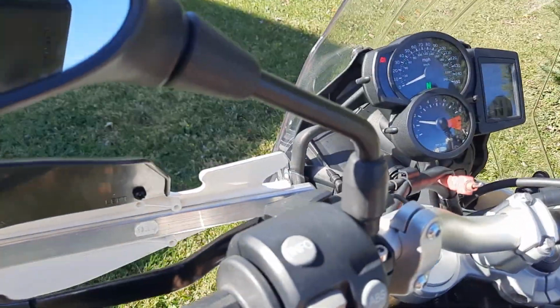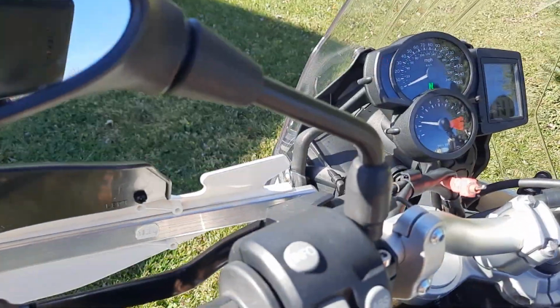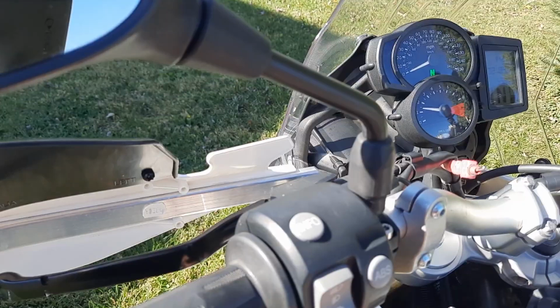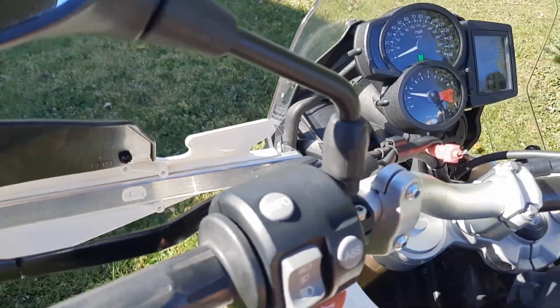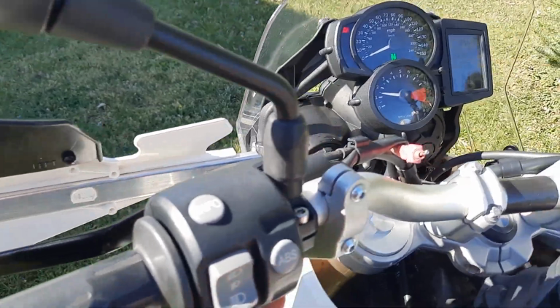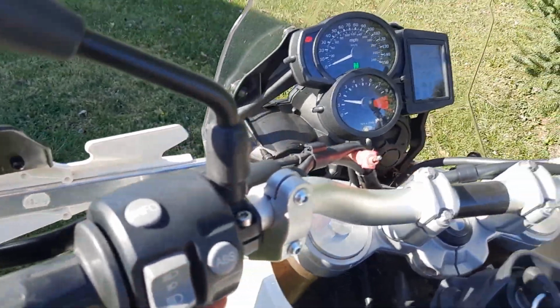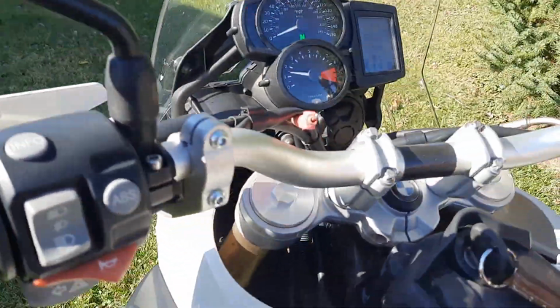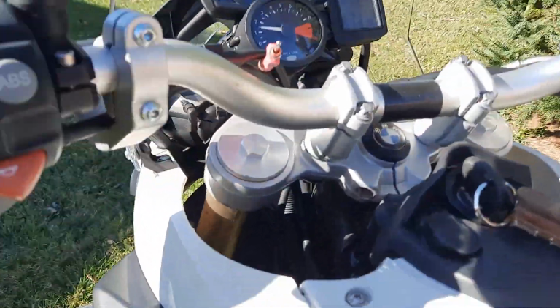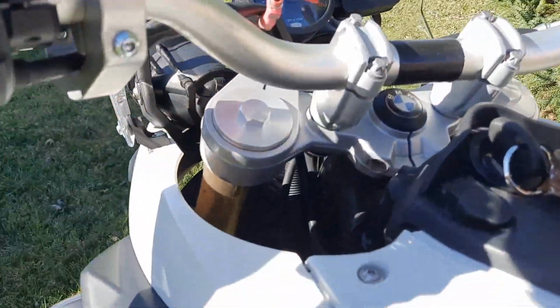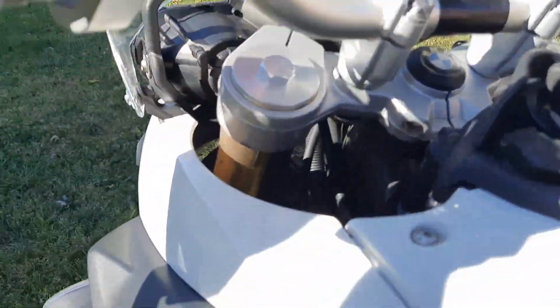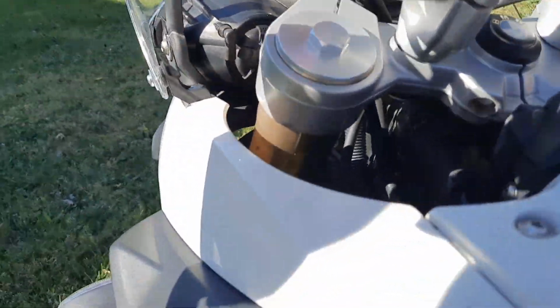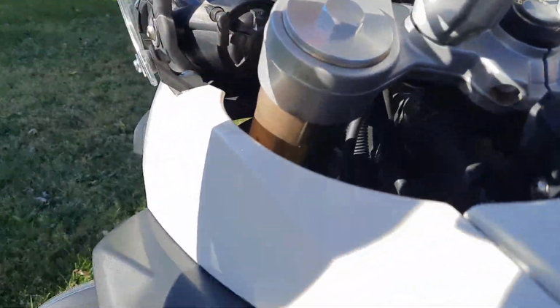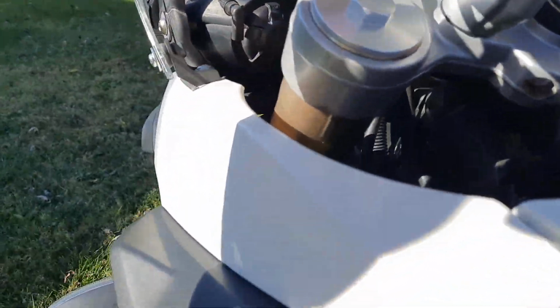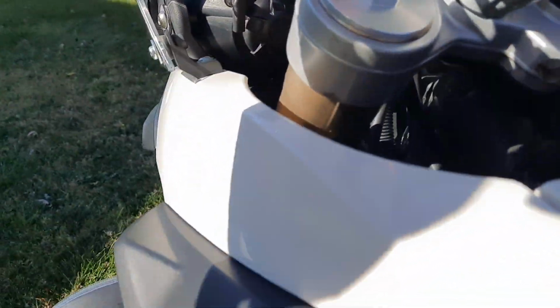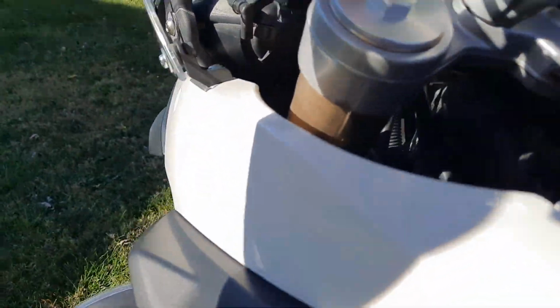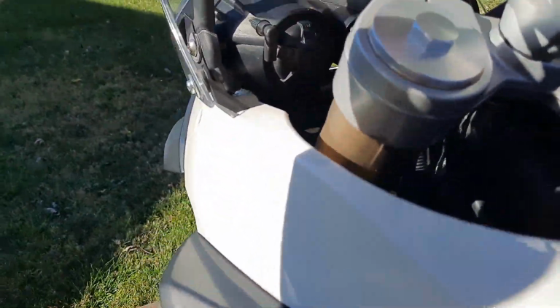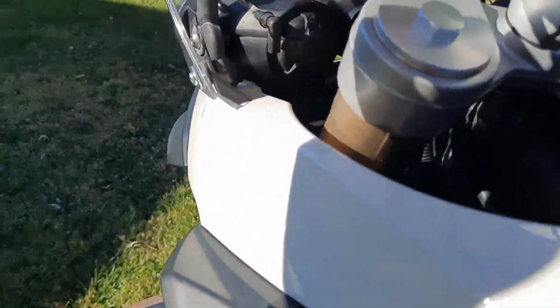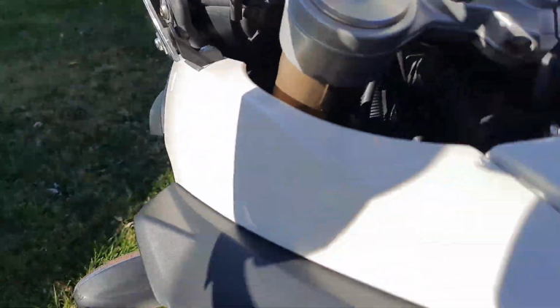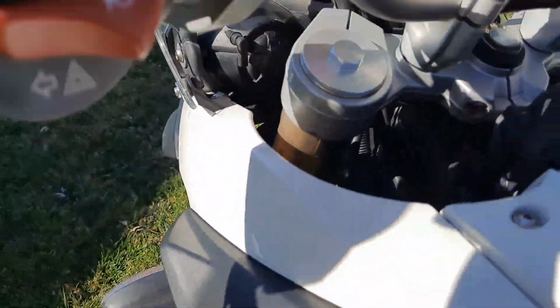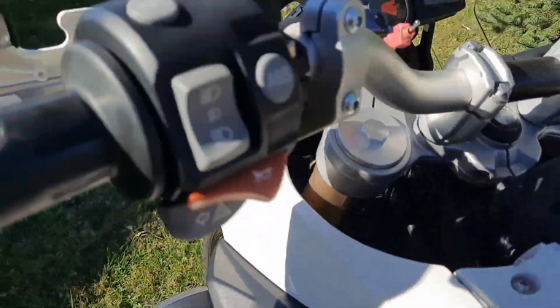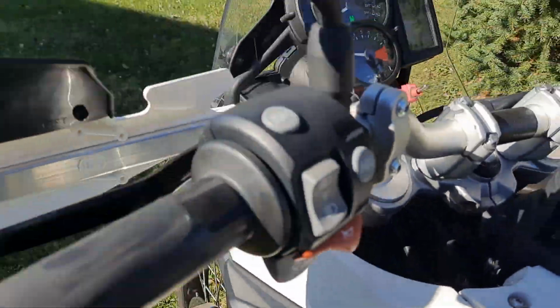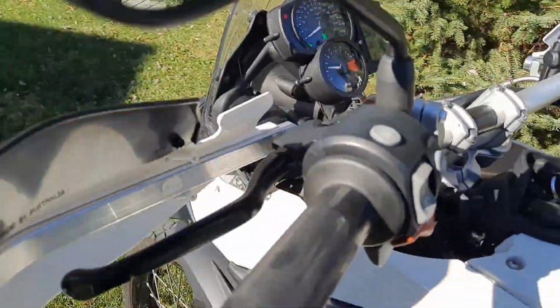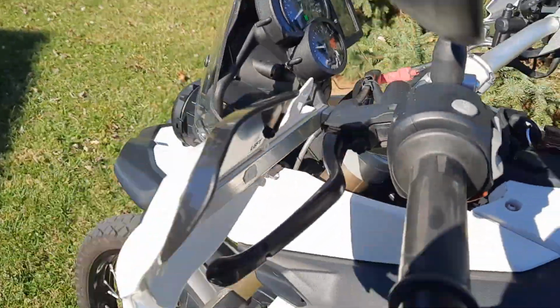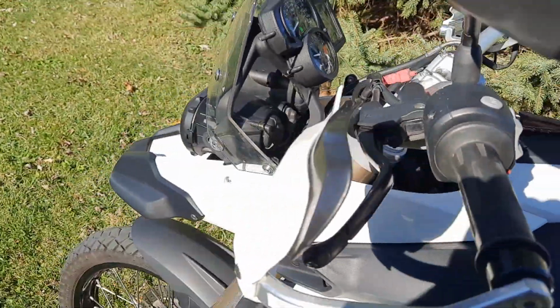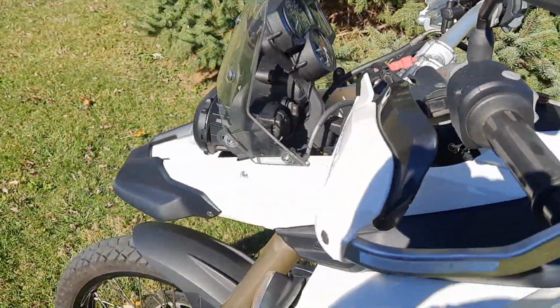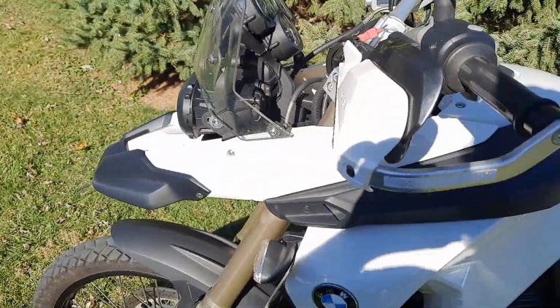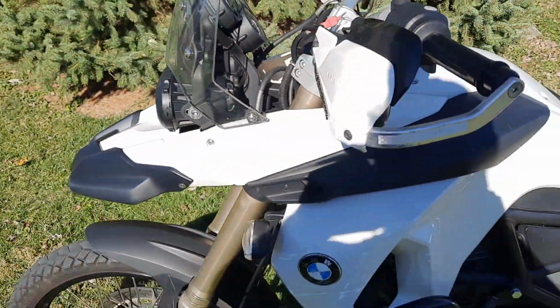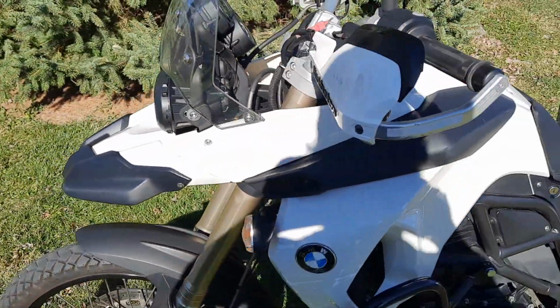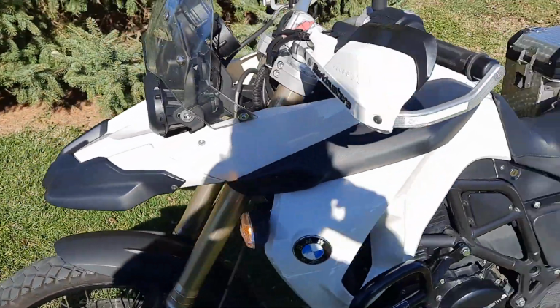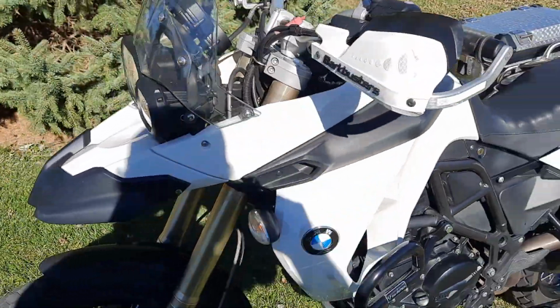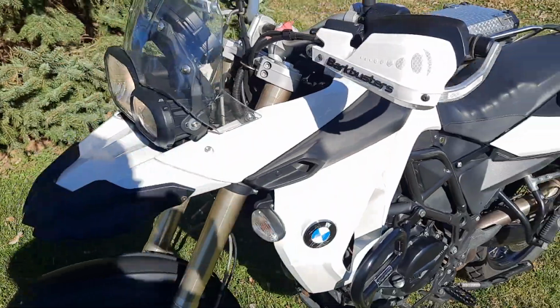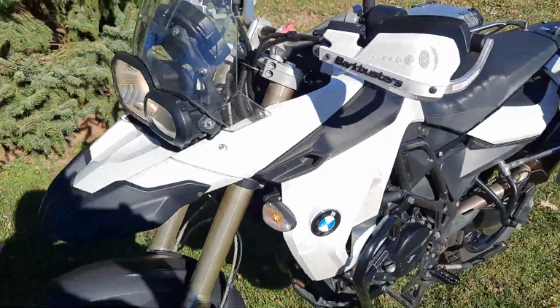I'll go ahead and just put the hazards on — you can see all the turn signals working.